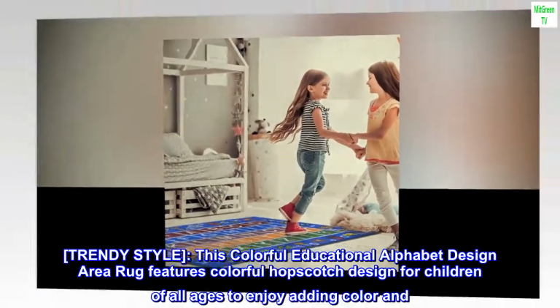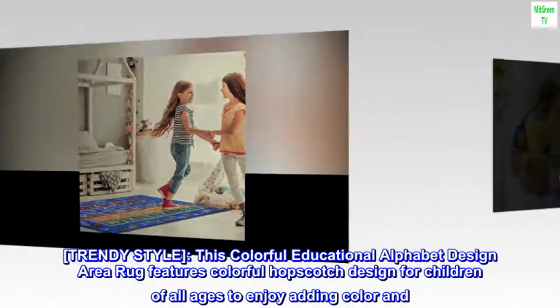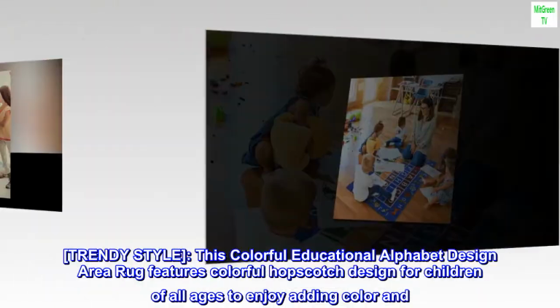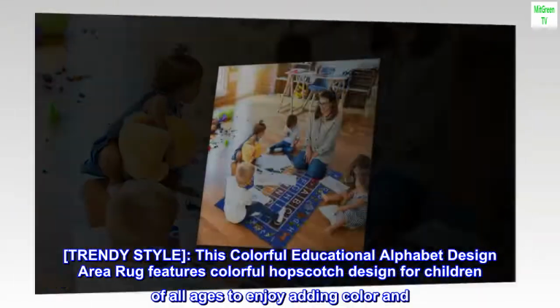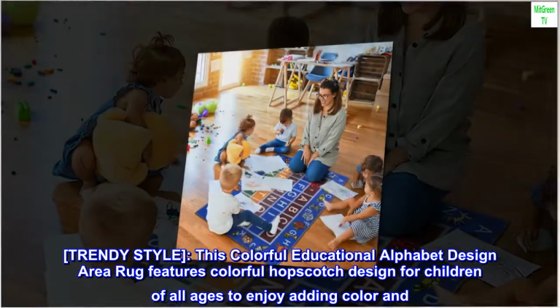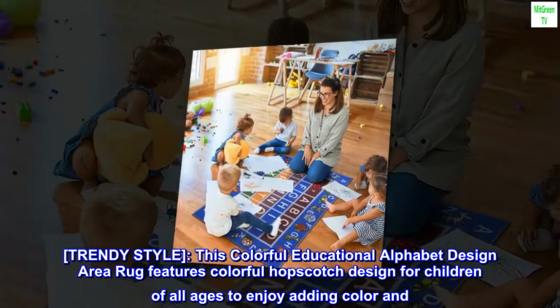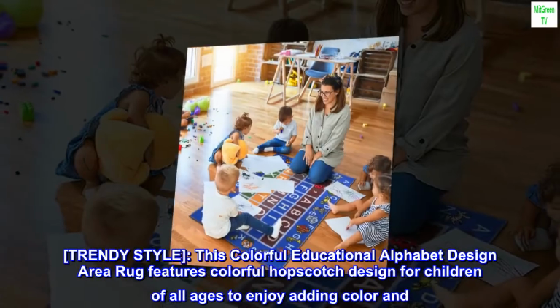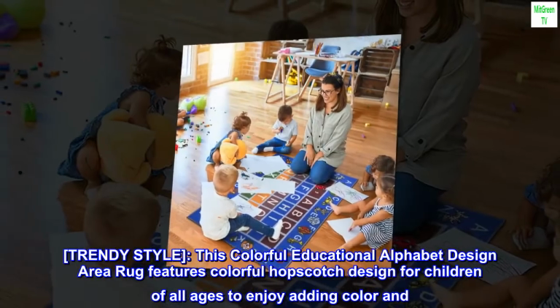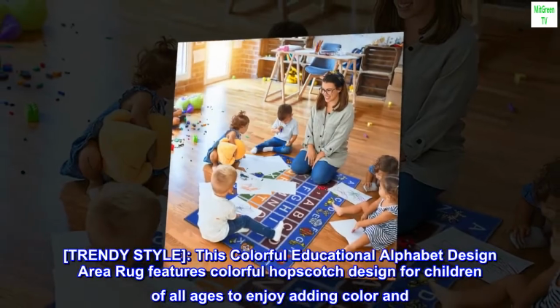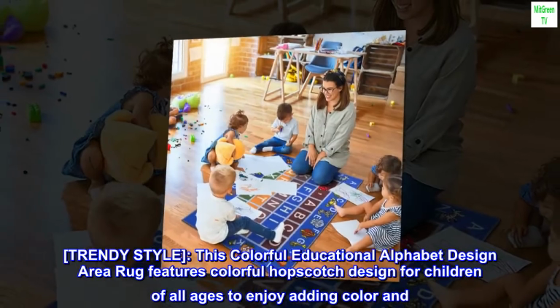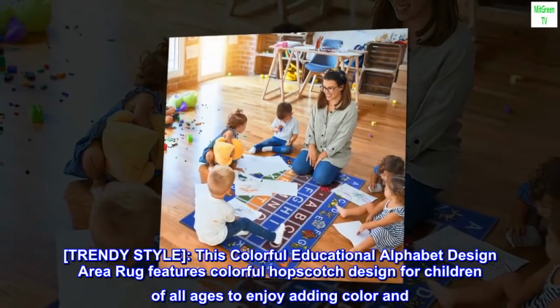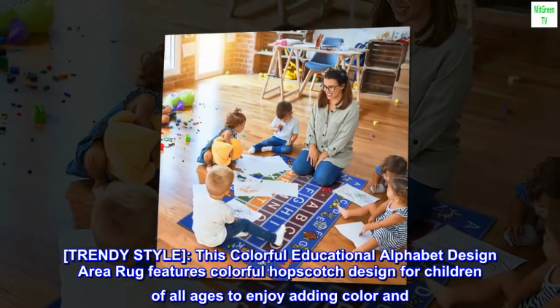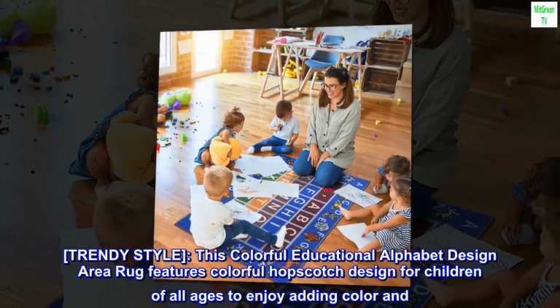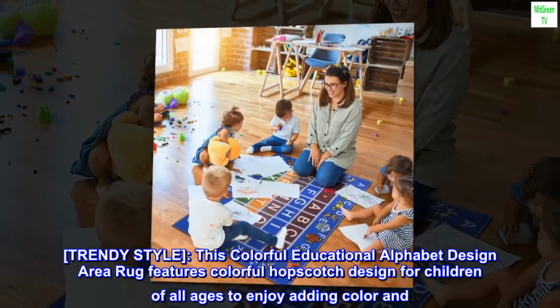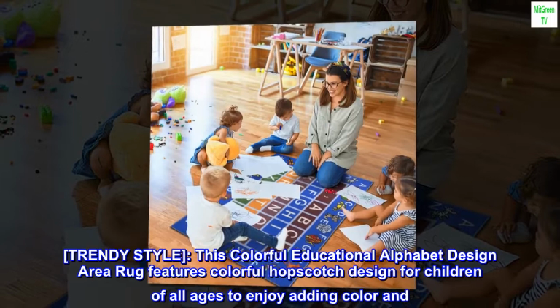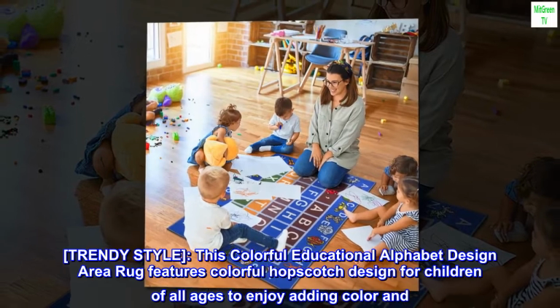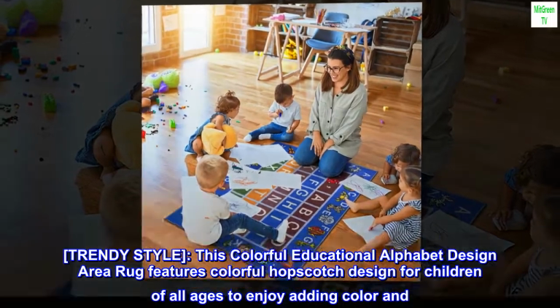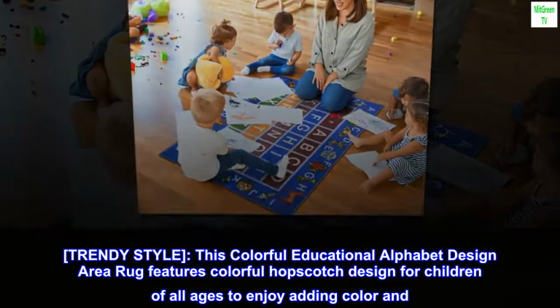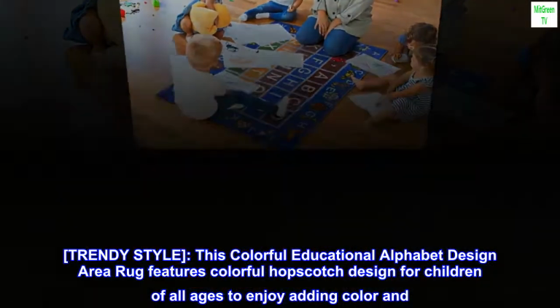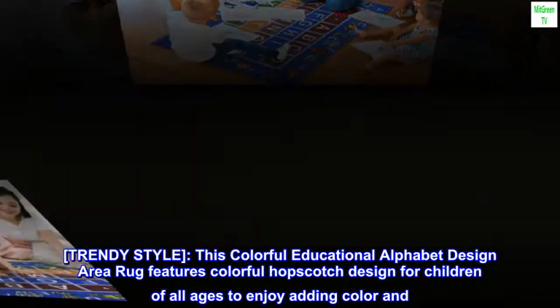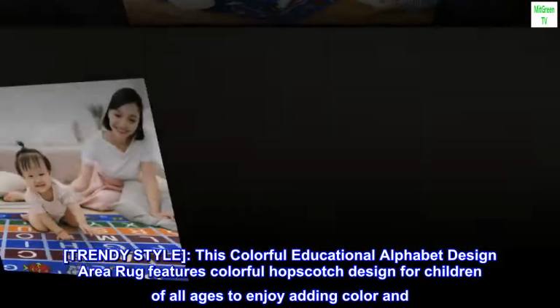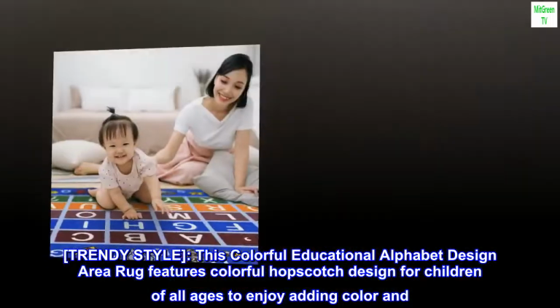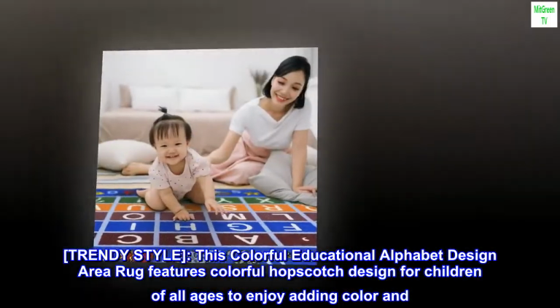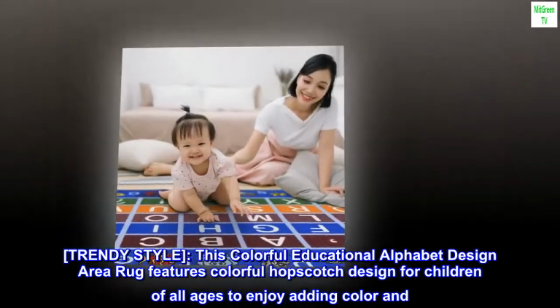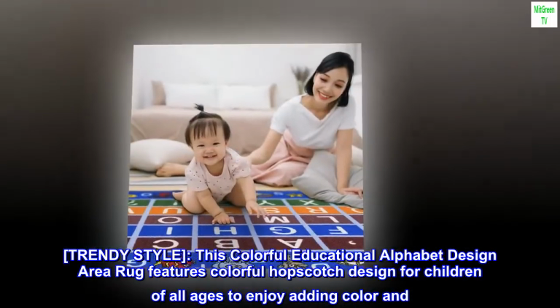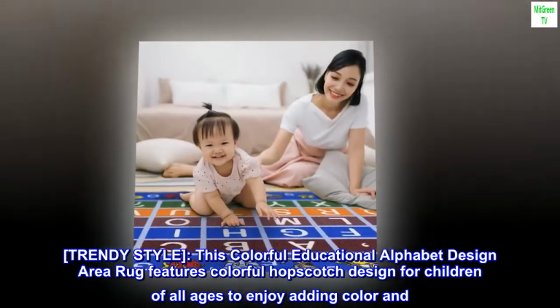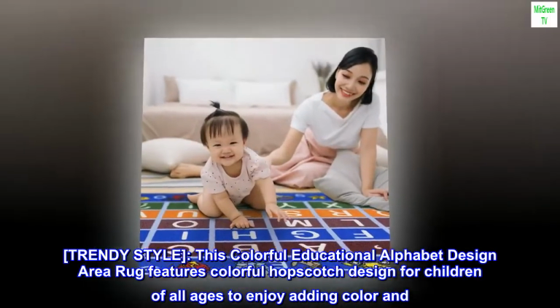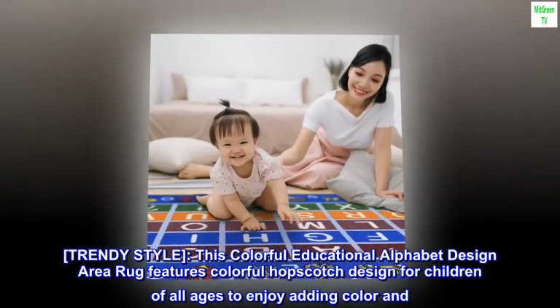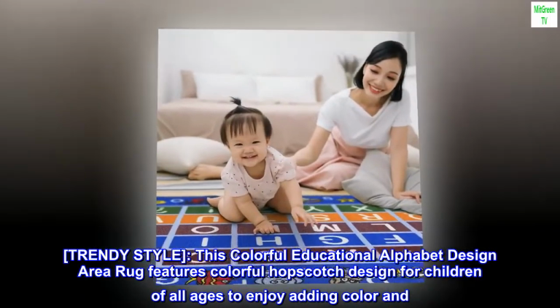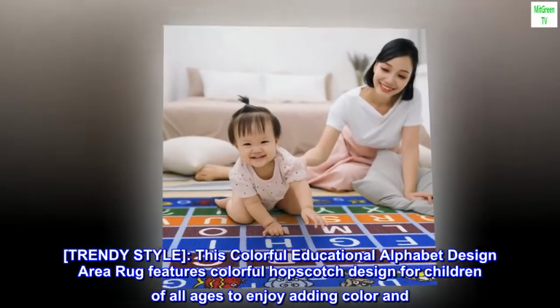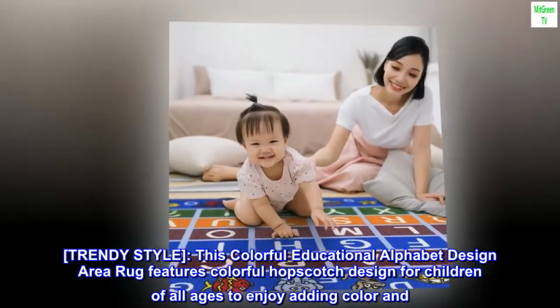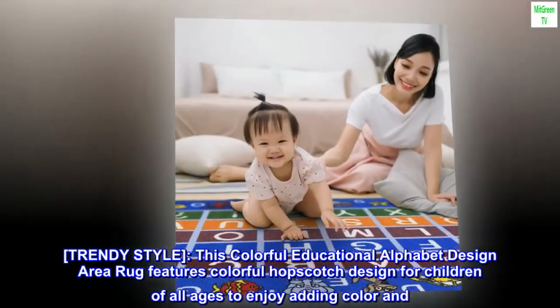Trendy style — this colorful educational alphabet design area rug features a colorful hopscotch design for children of all ages to enjoy, adding color and fun to any space.